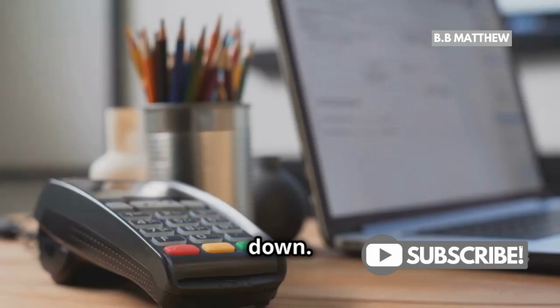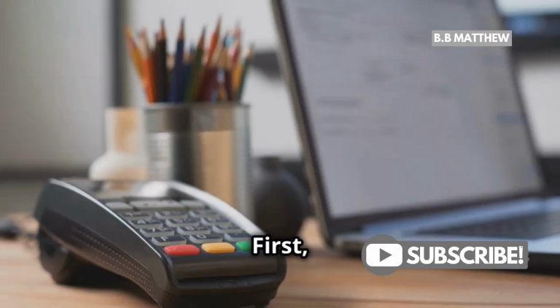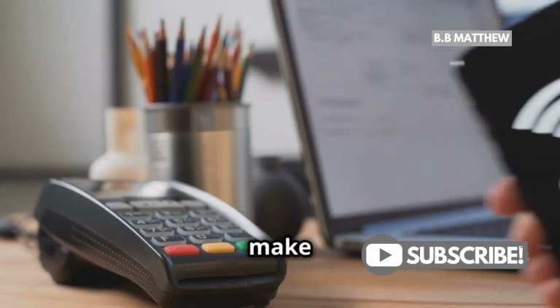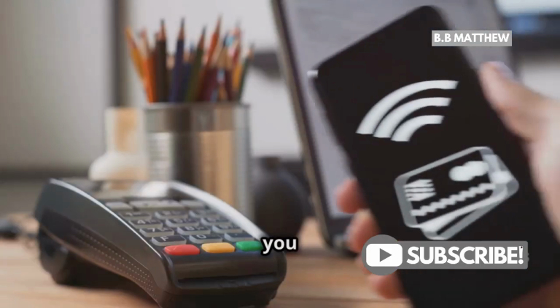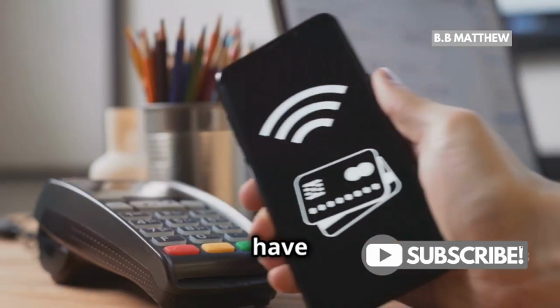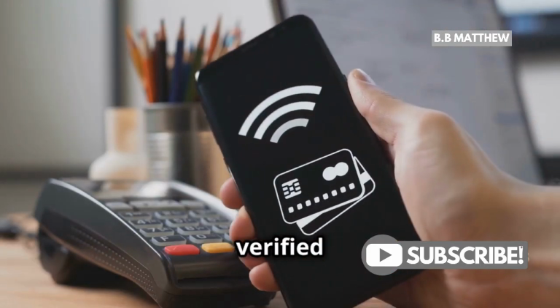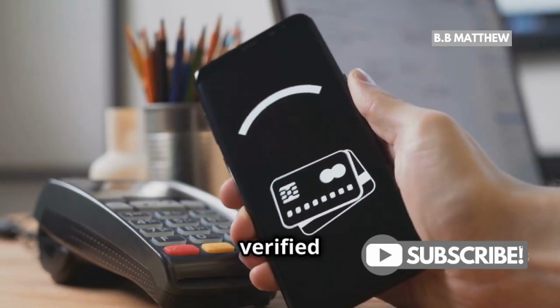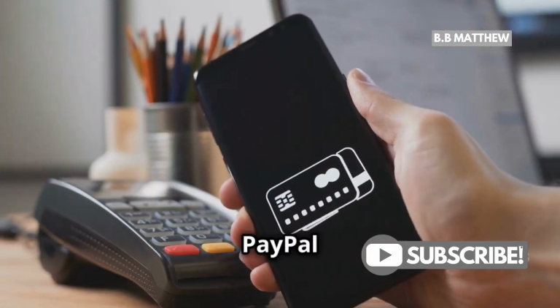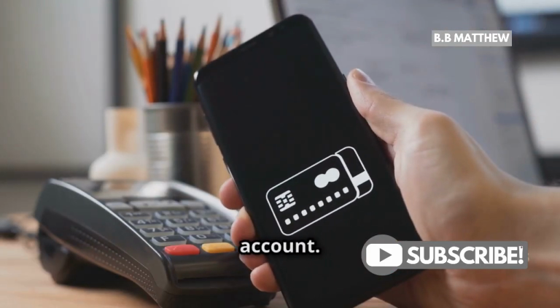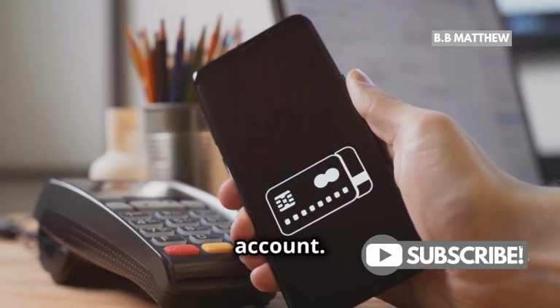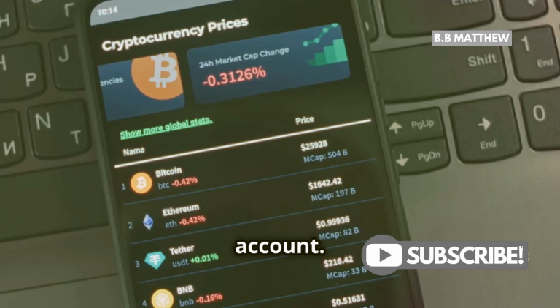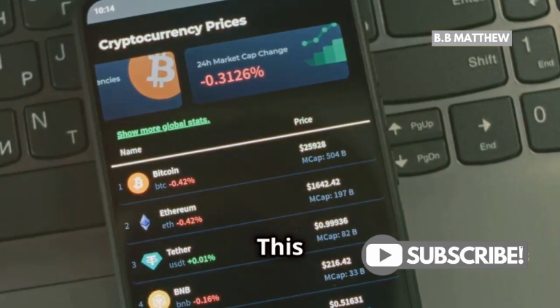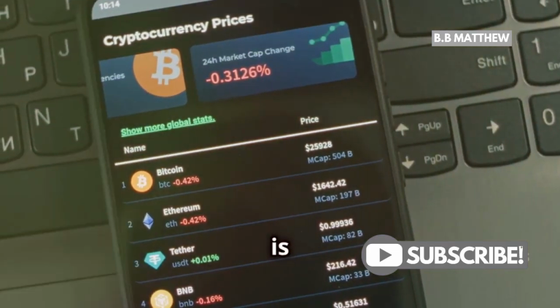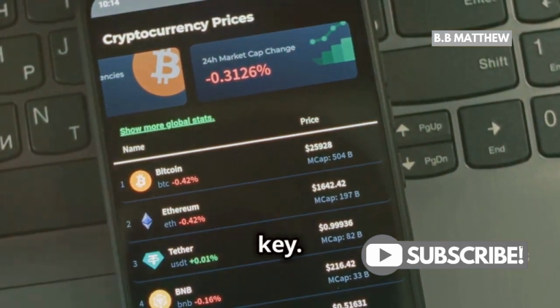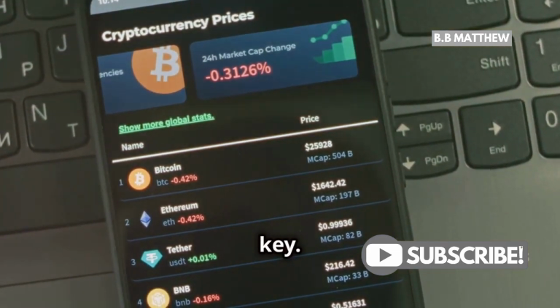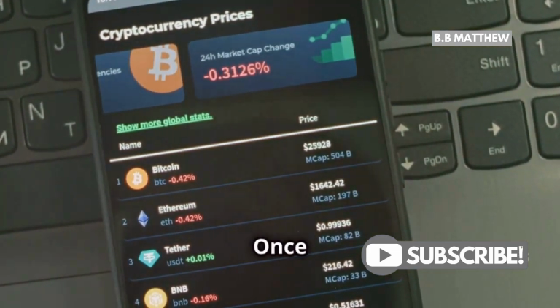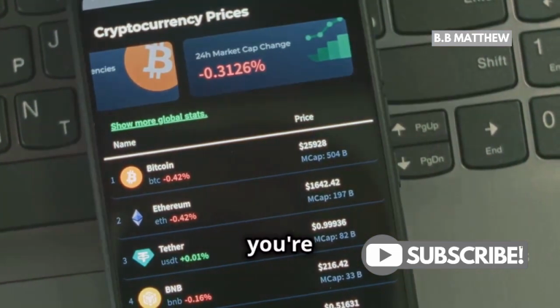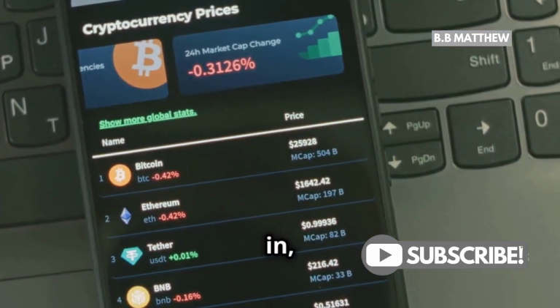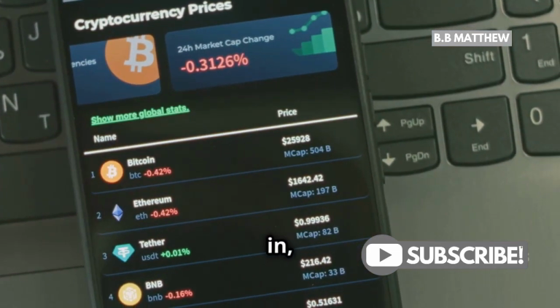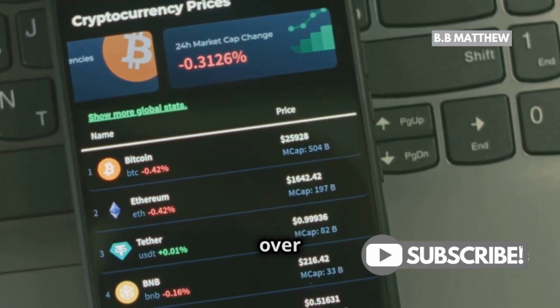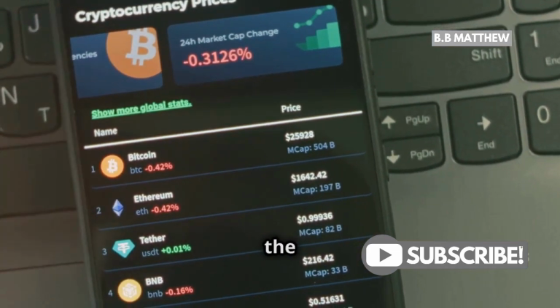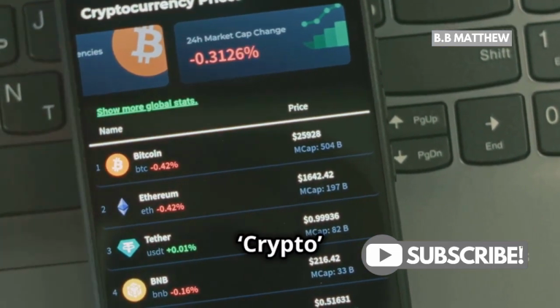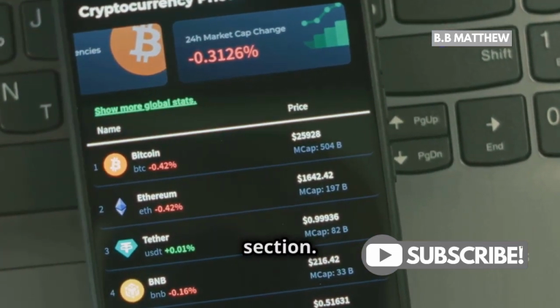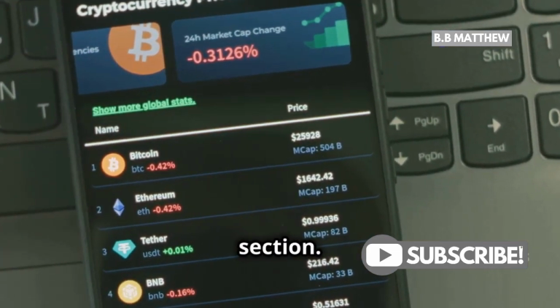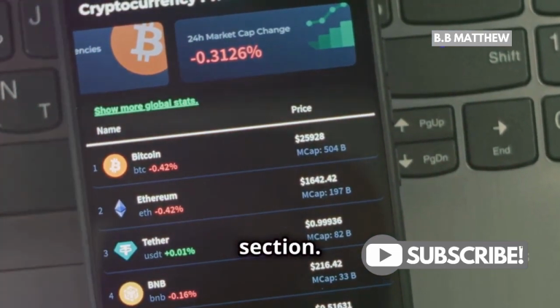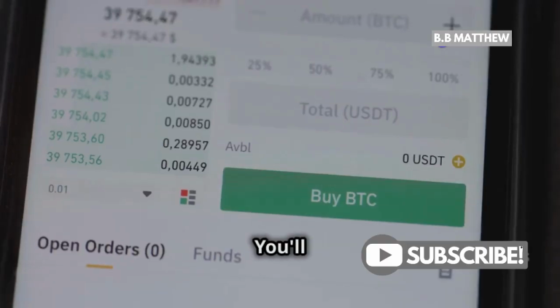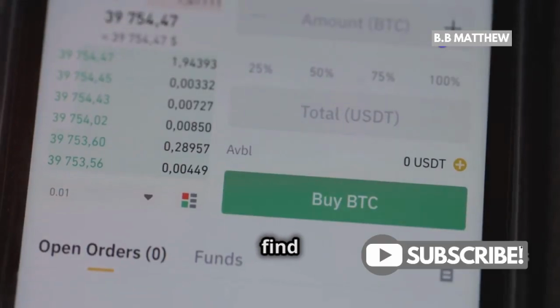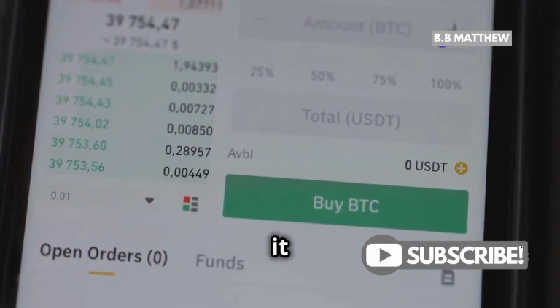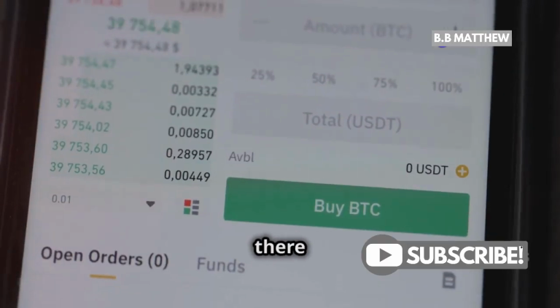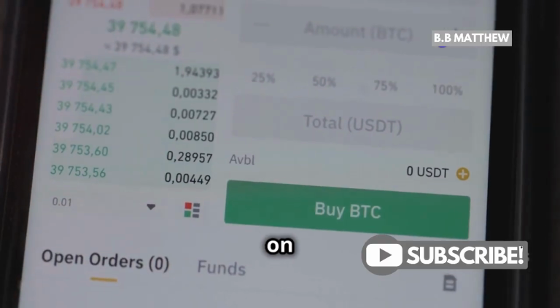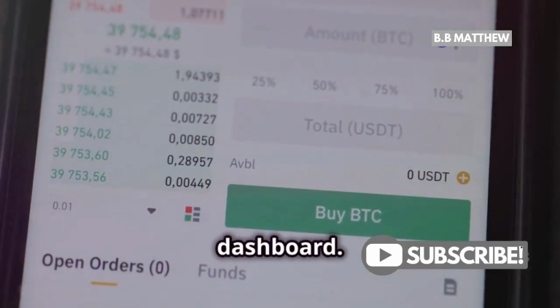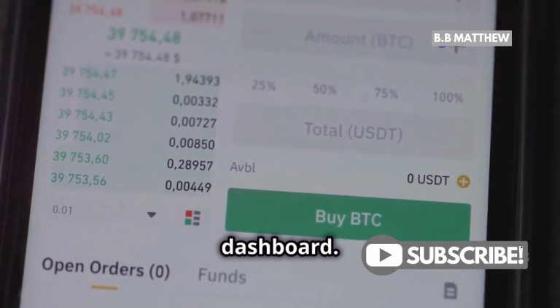First, make sure you have a verified PayPal account. This is key. Once you're in, head over to the crypto section. You'll find it right there on your dashboard.